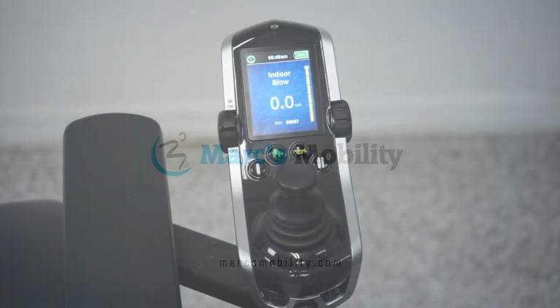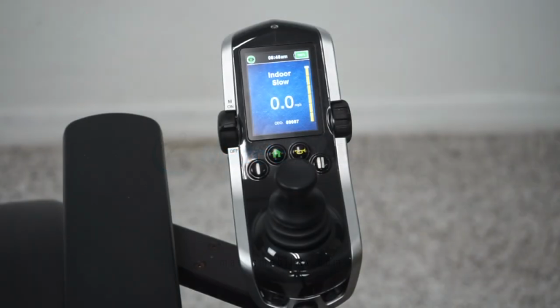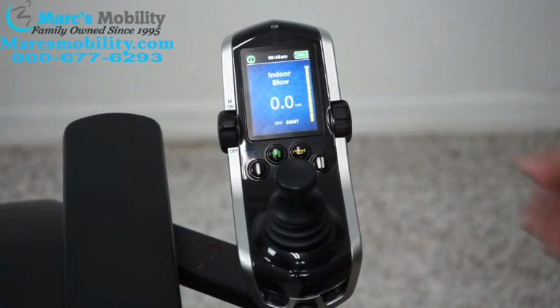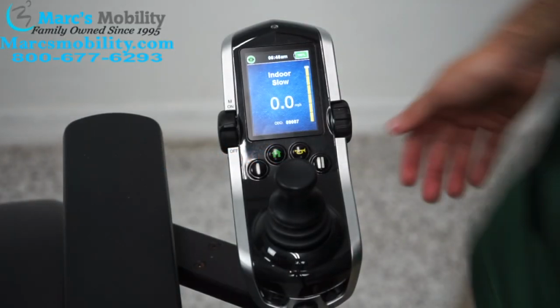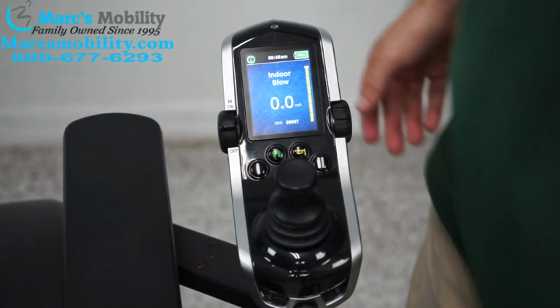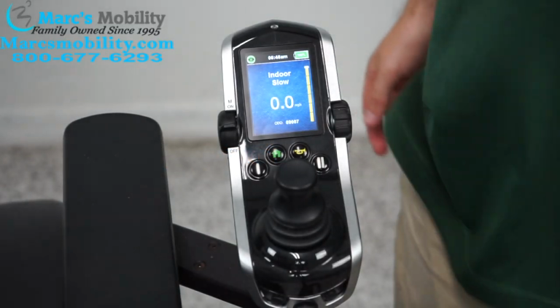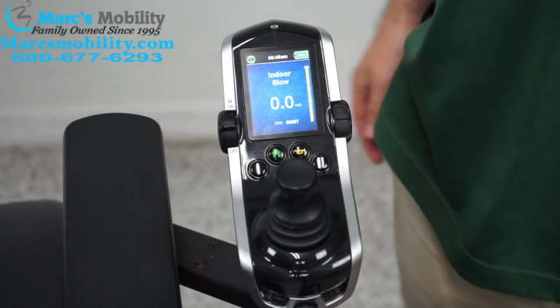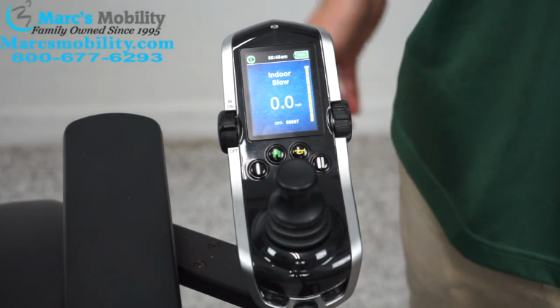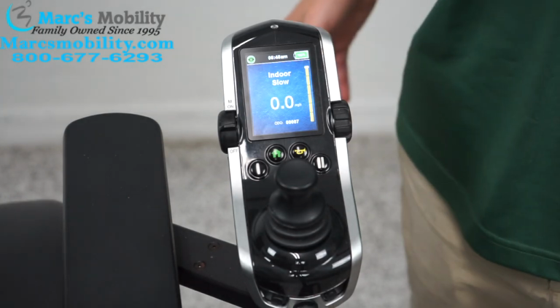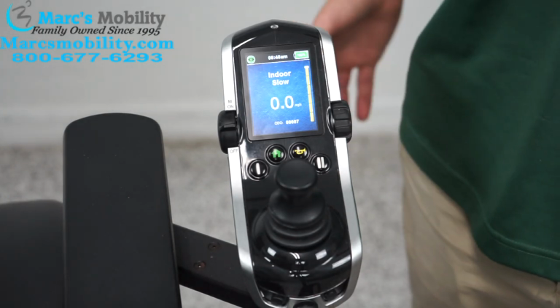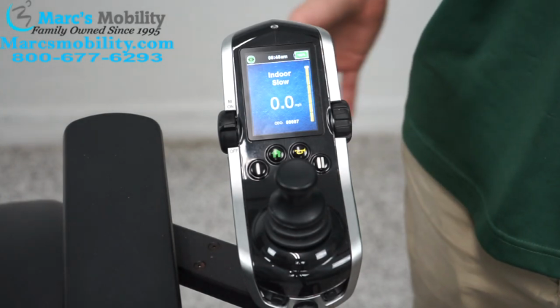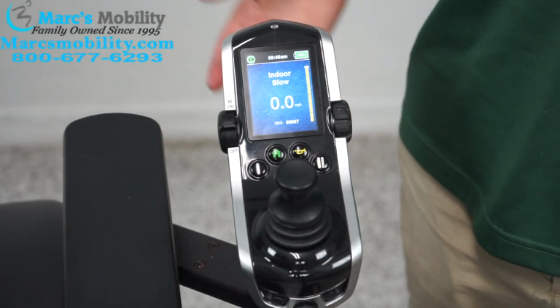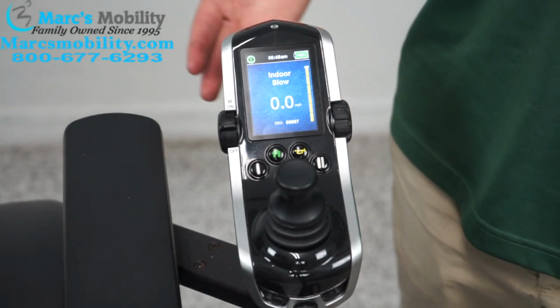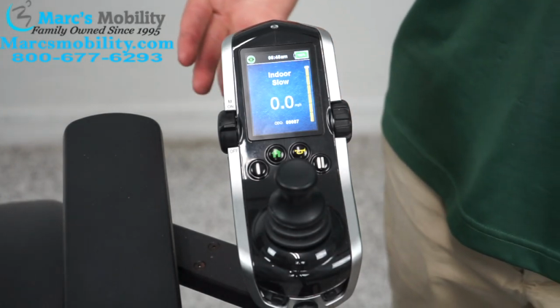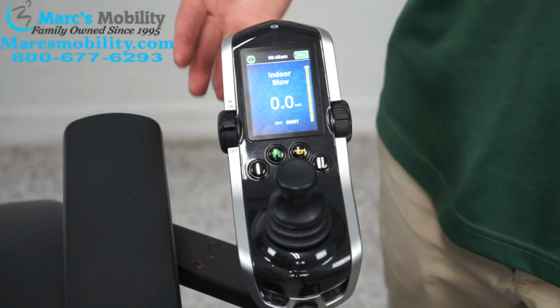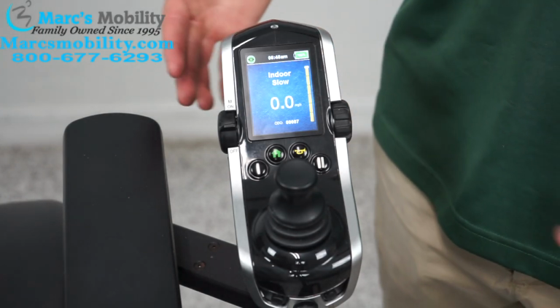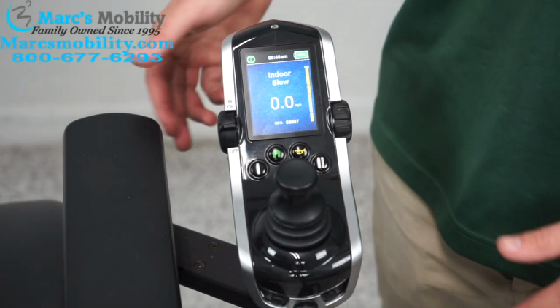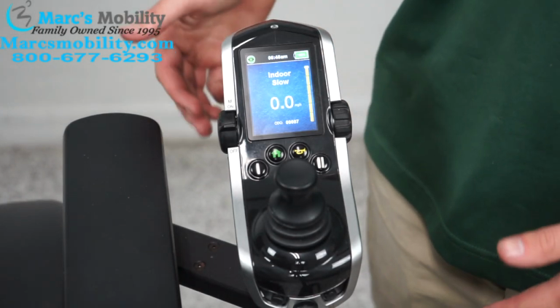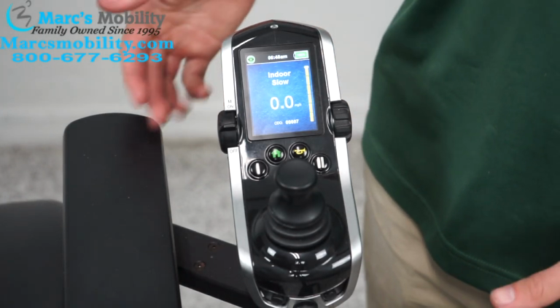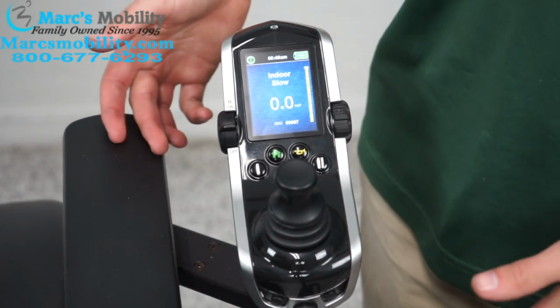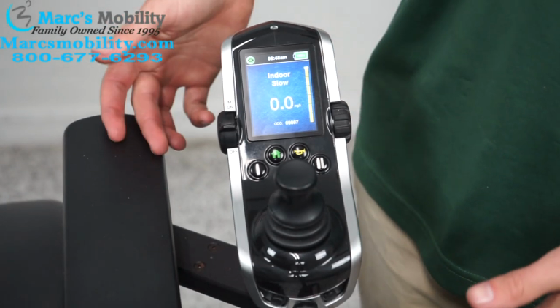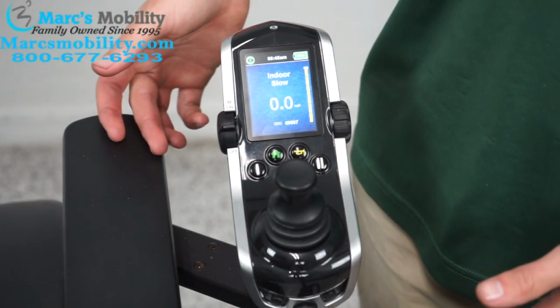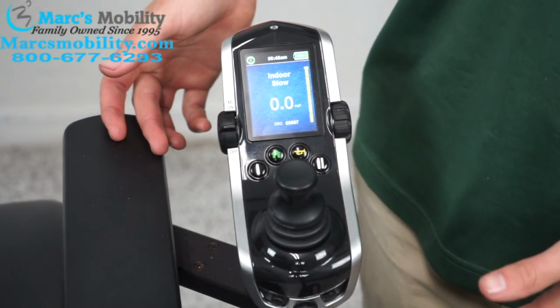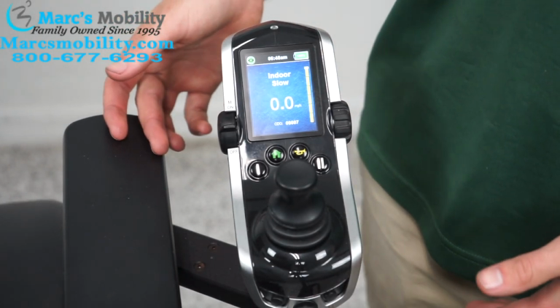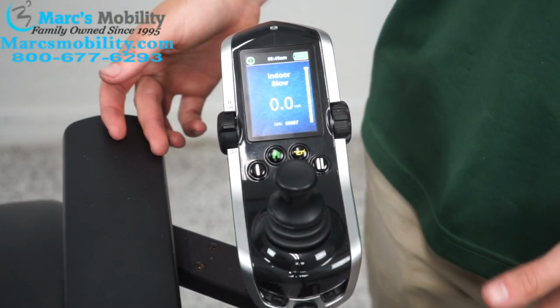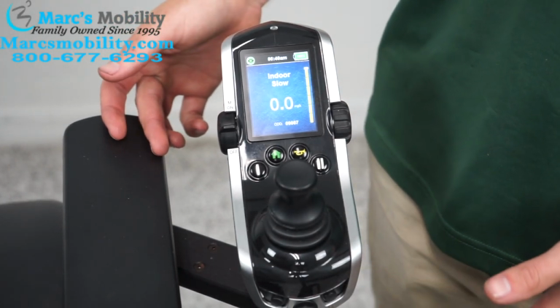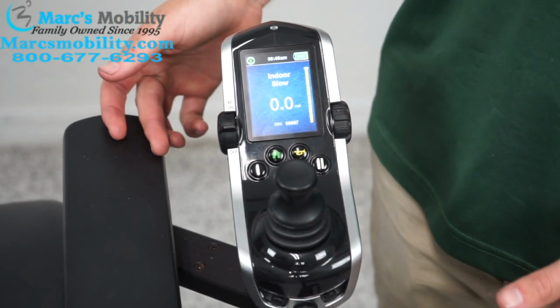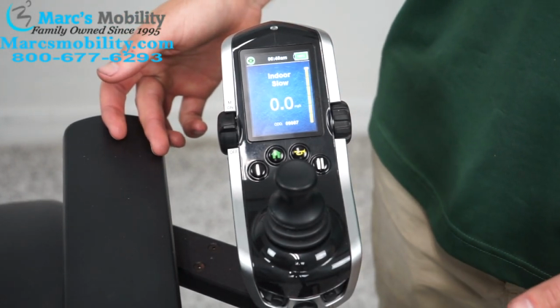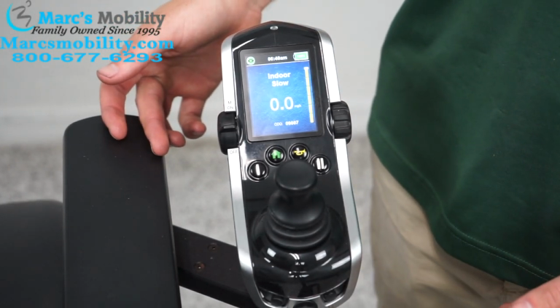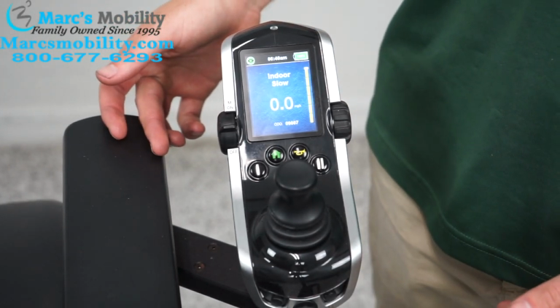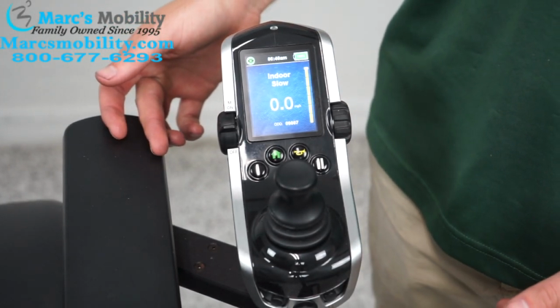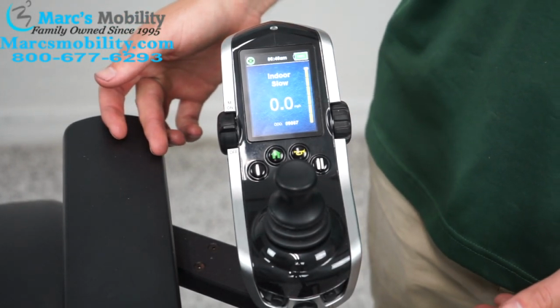Today I'm going to show you how to operate the Q-Logic joystick. This joystick is present on most Quantum power chairs.